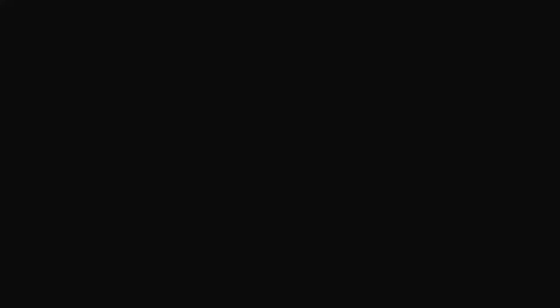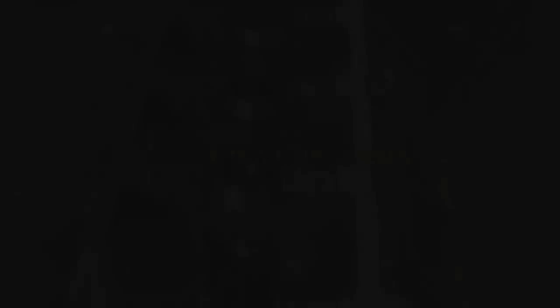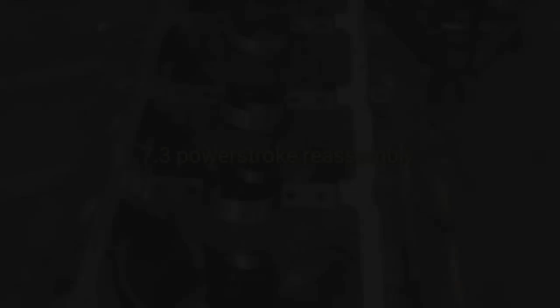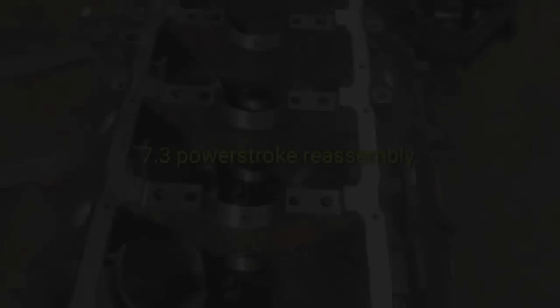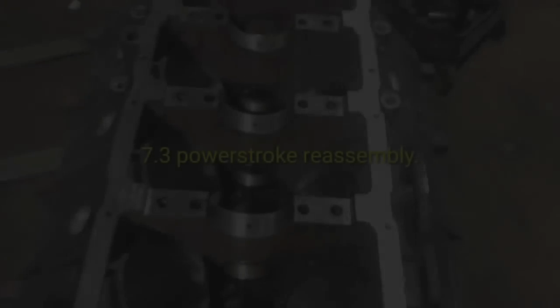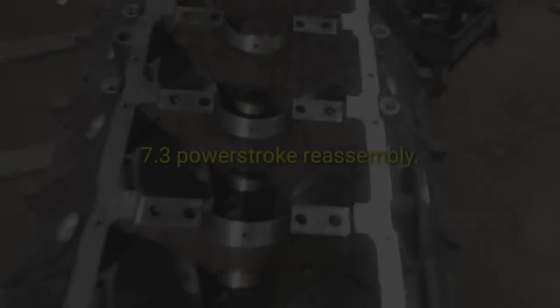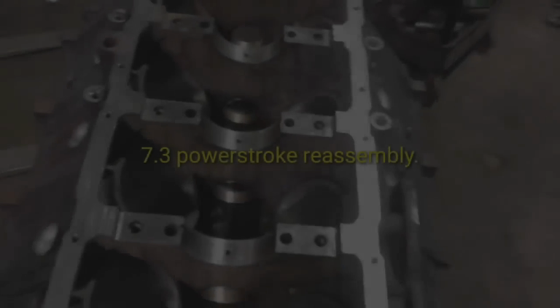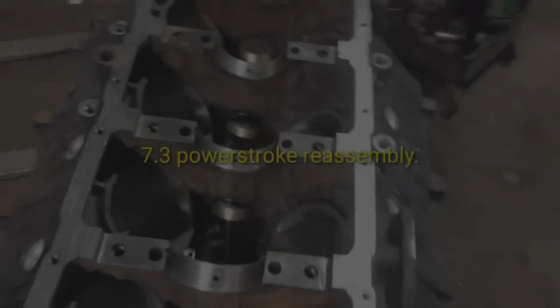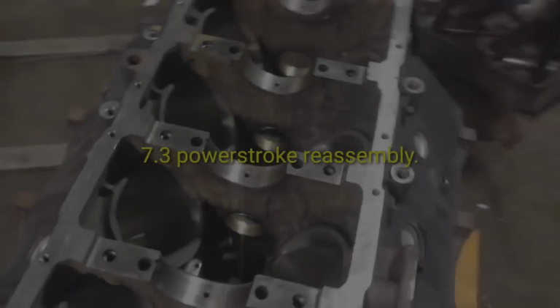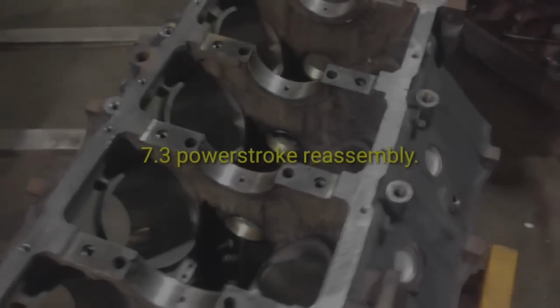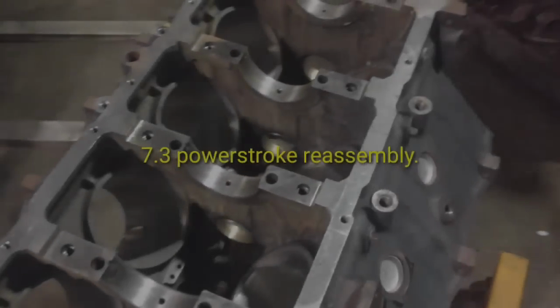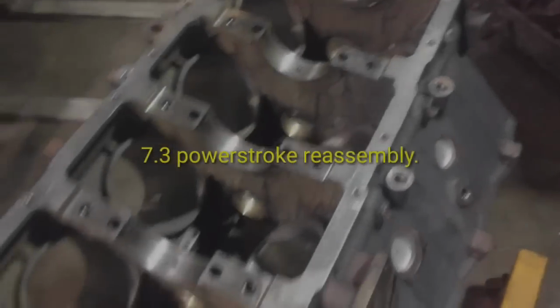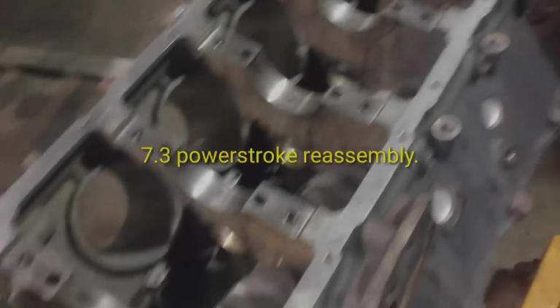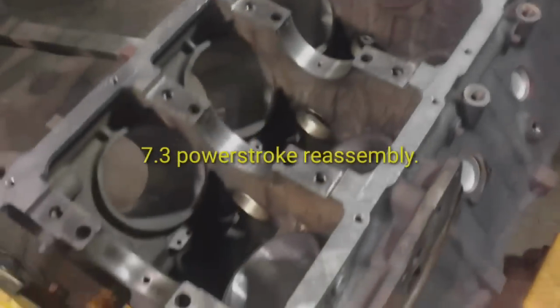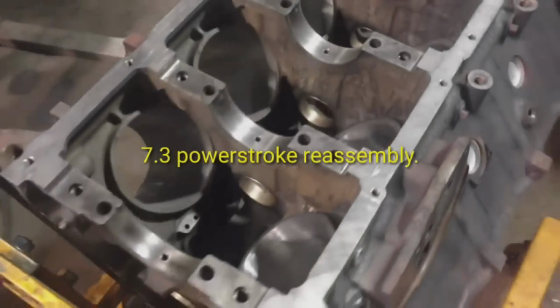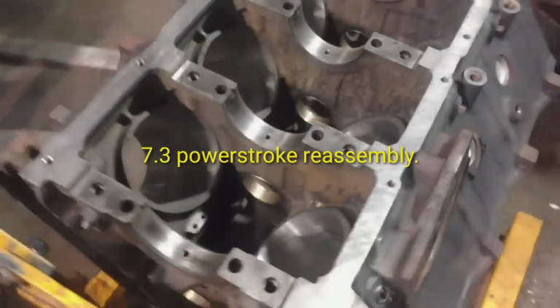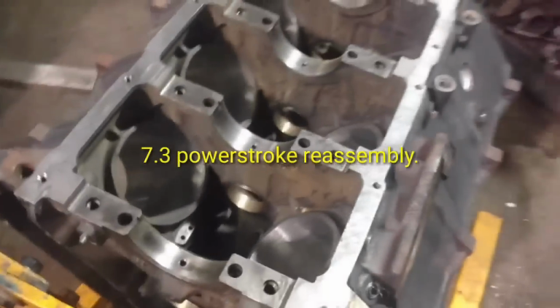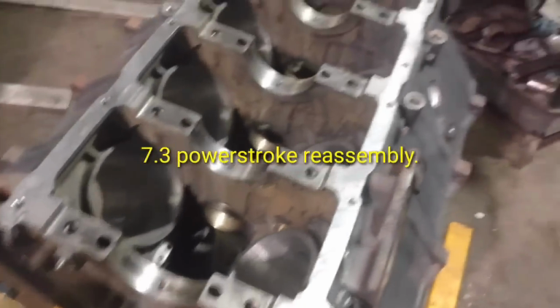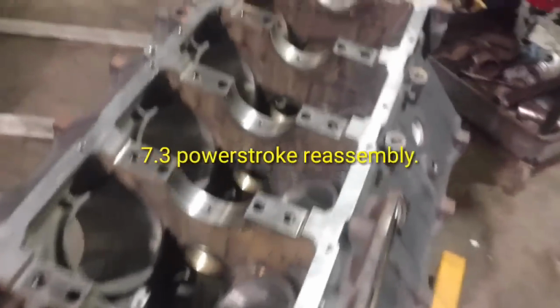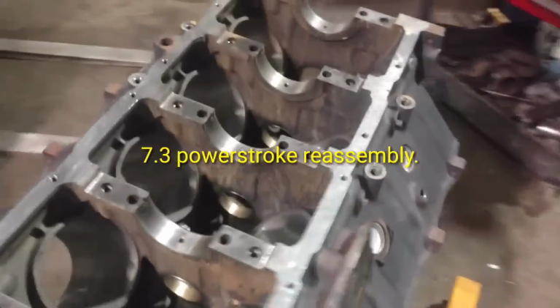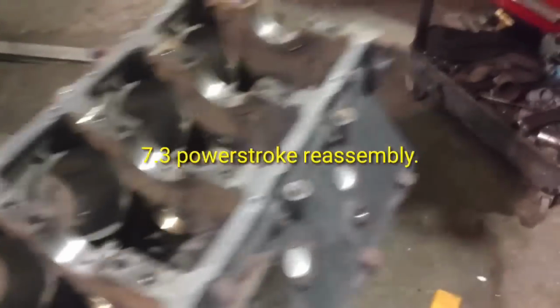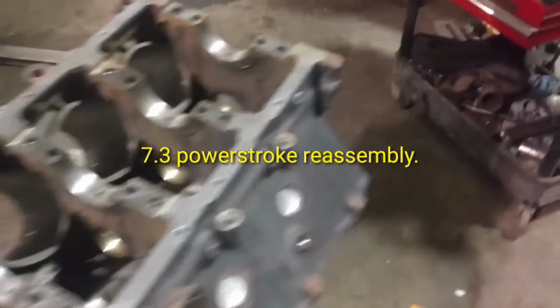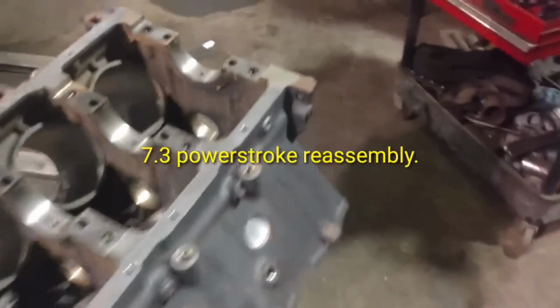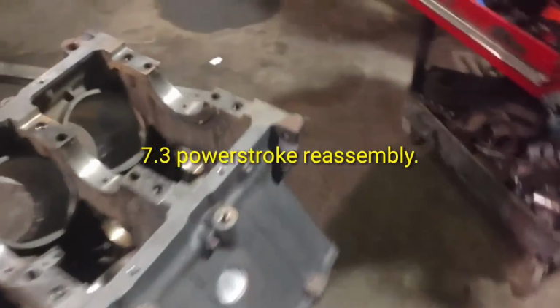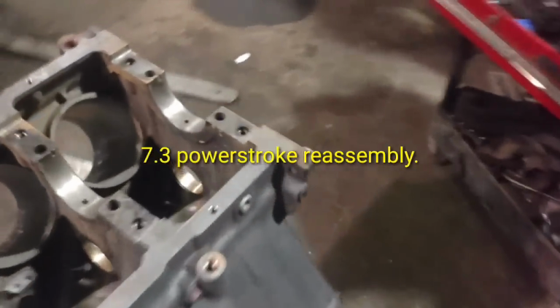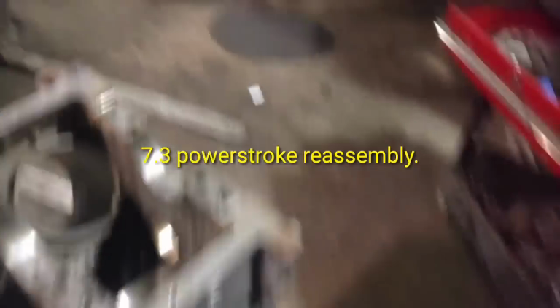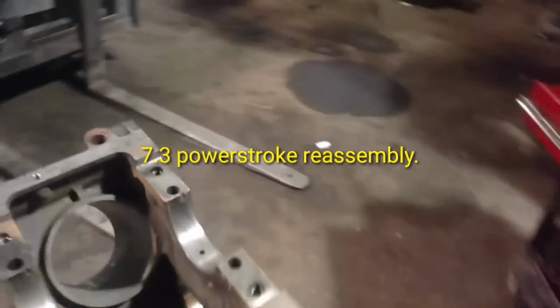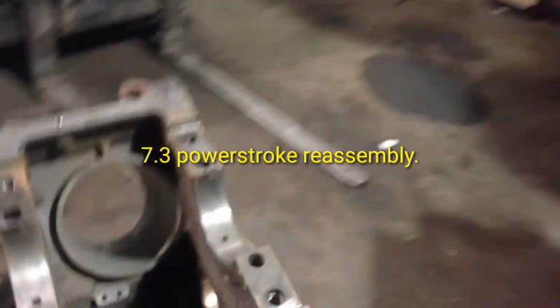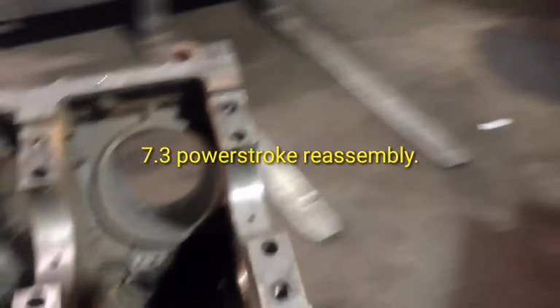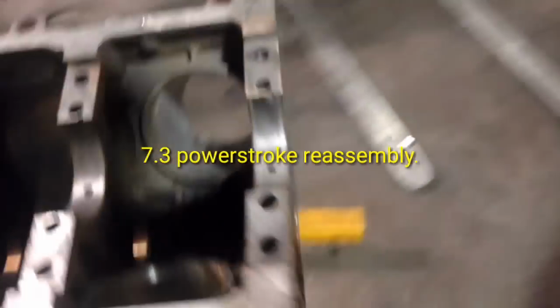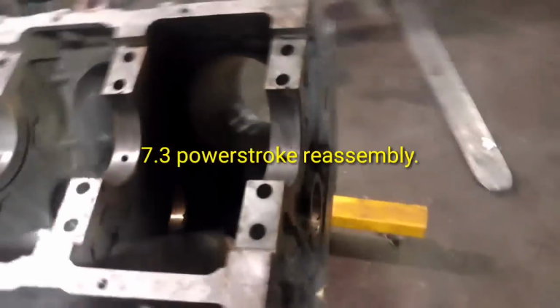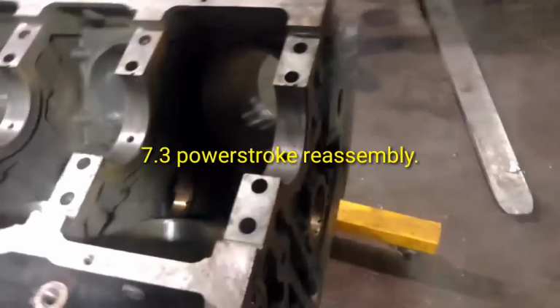Alright guys, we've got our 7.3 block back from the machine shop. I'm going to knock cam bearings out of it now.